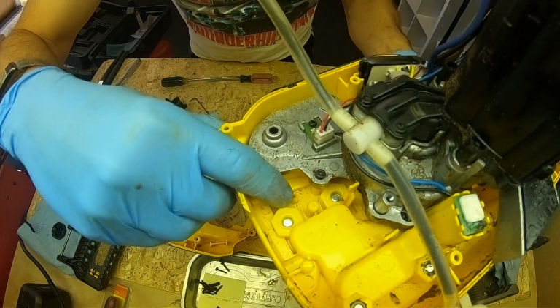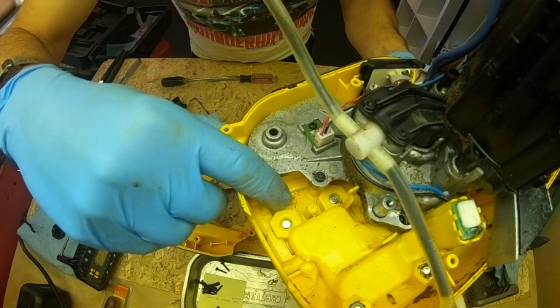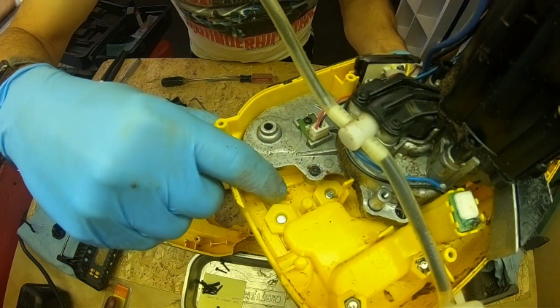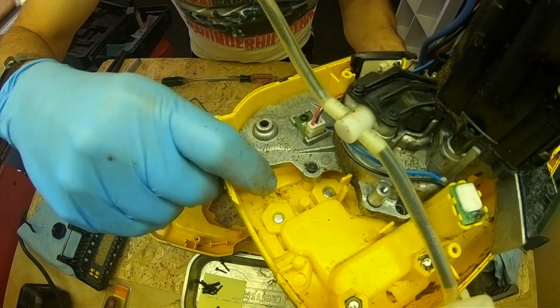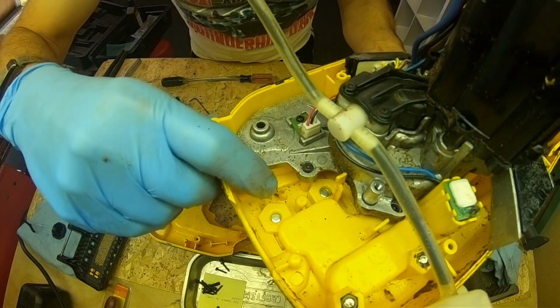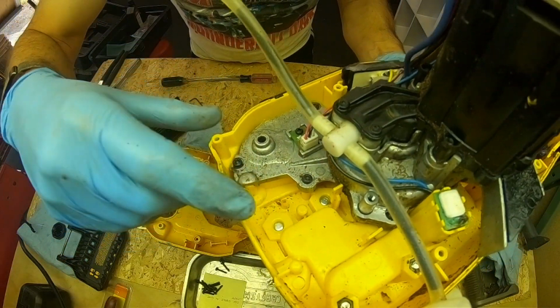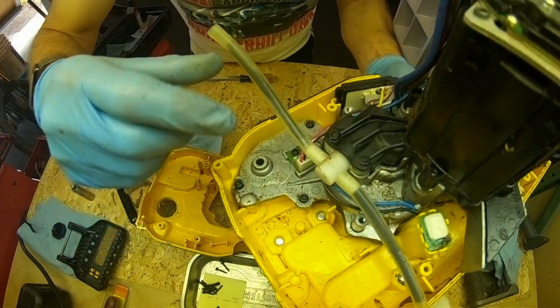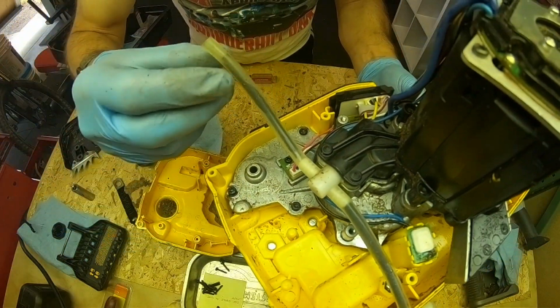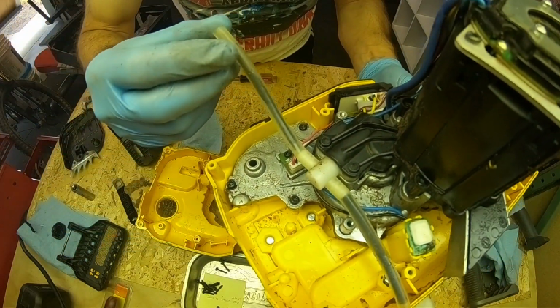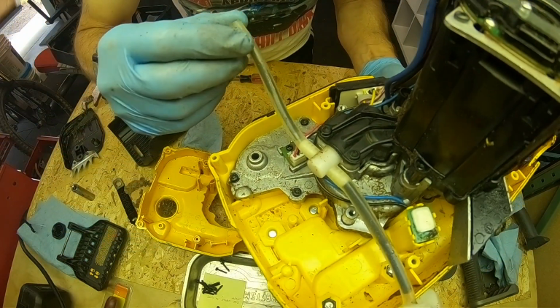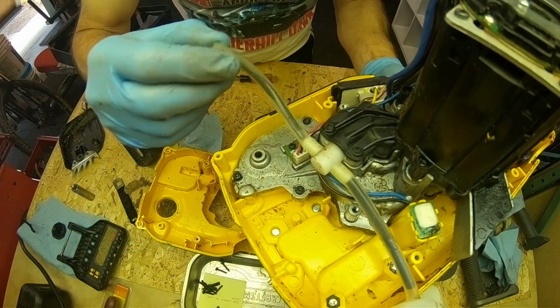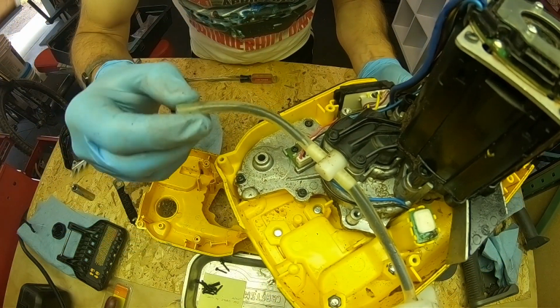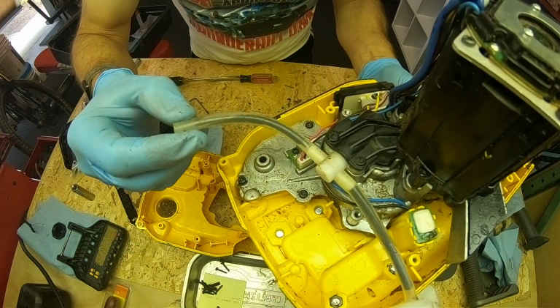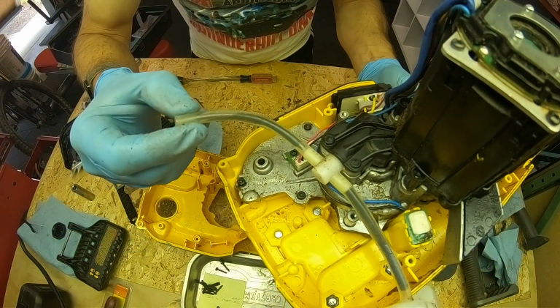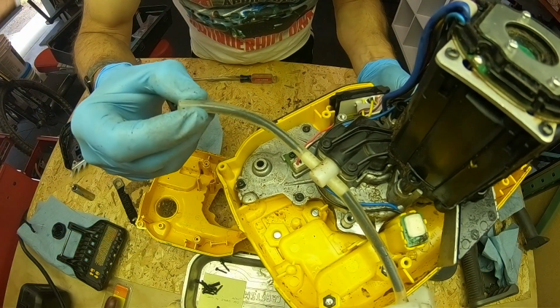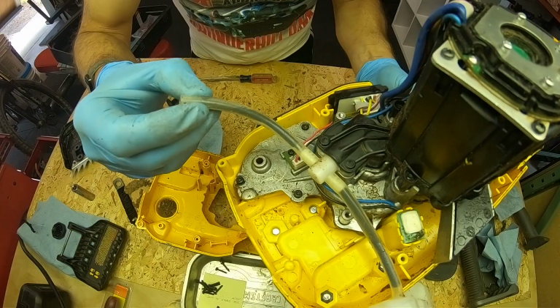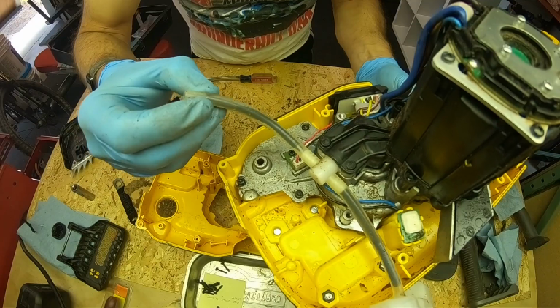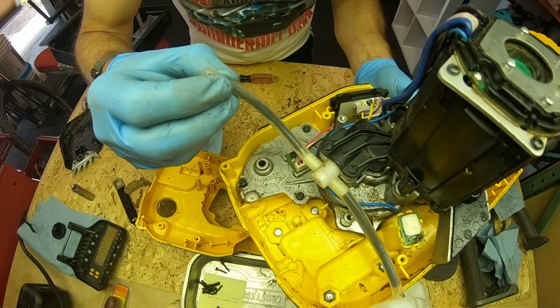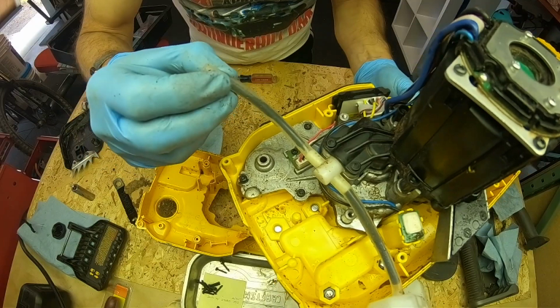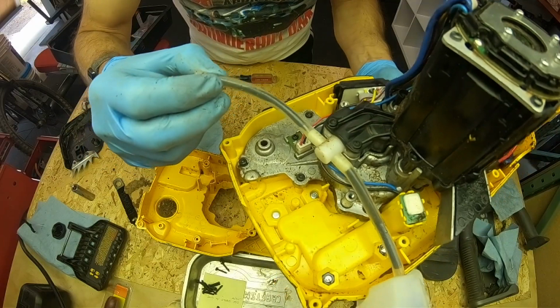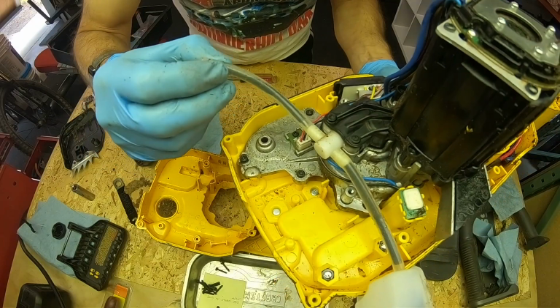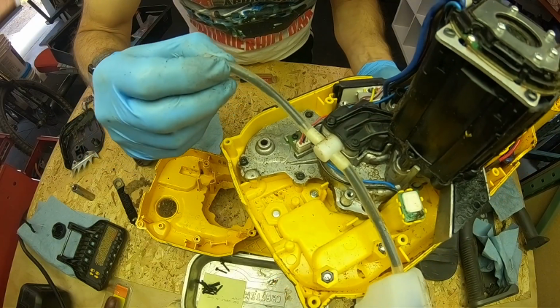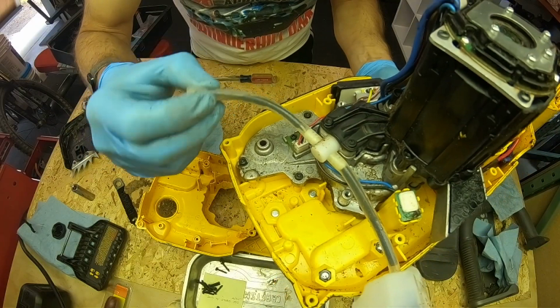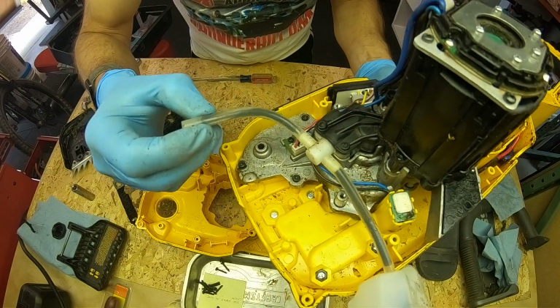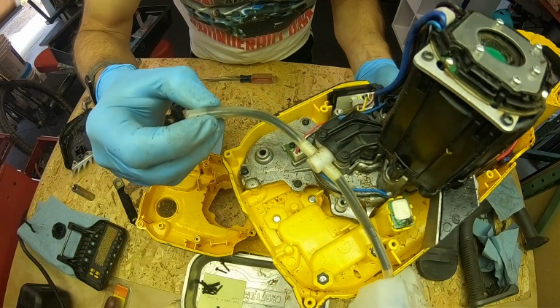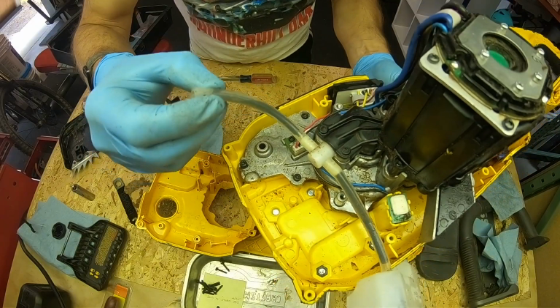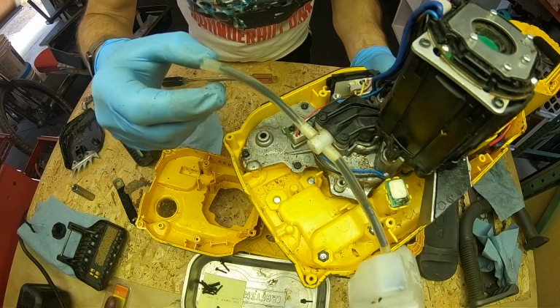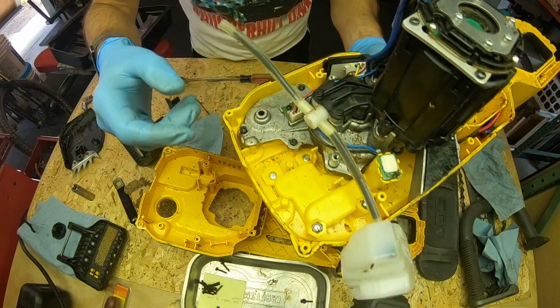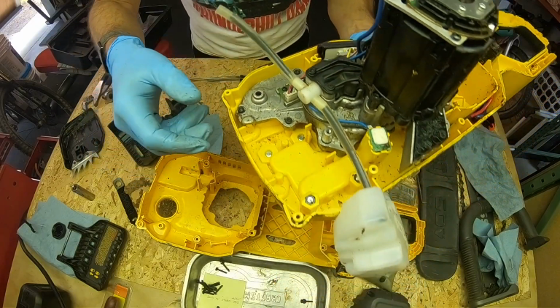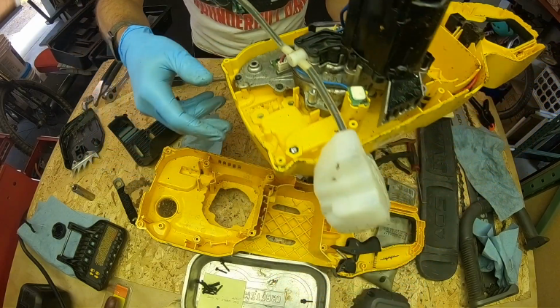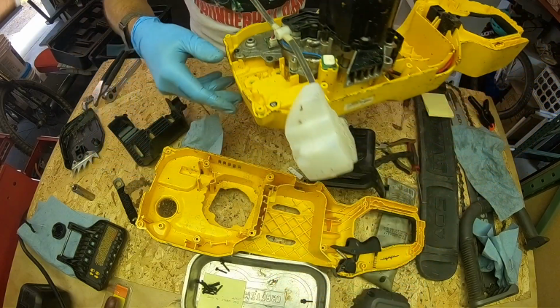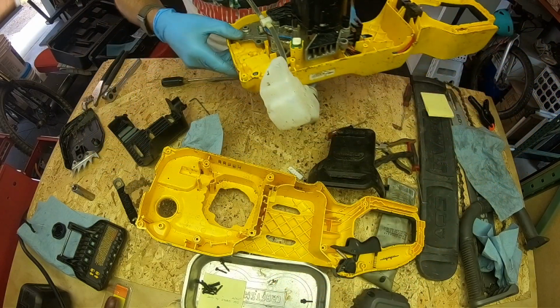There's no barb on that, so it working its way loose is just something that happens.